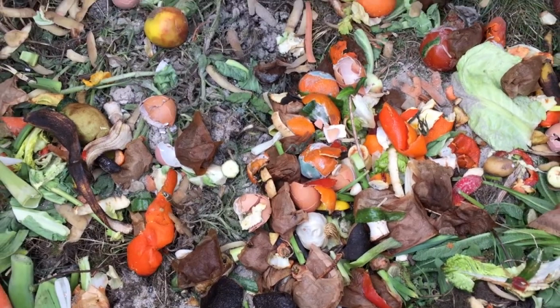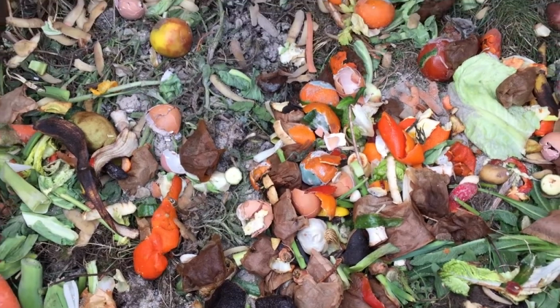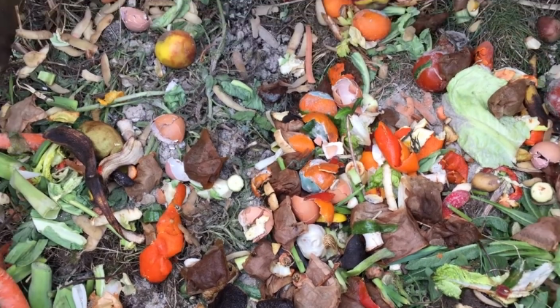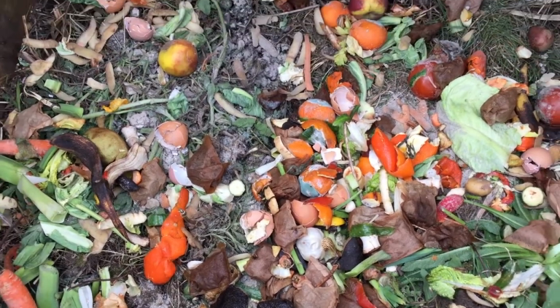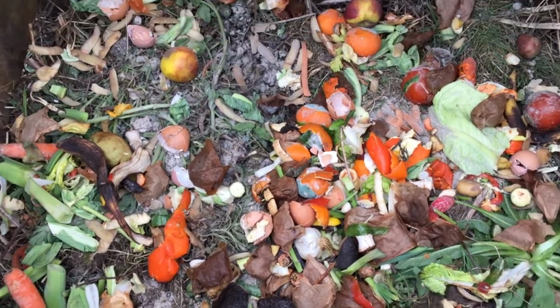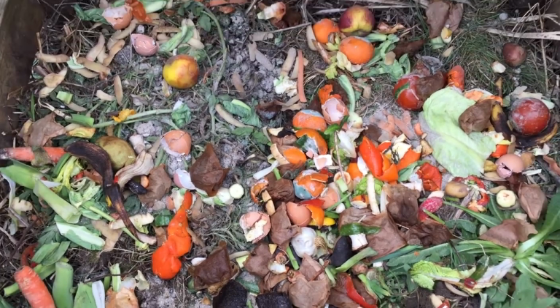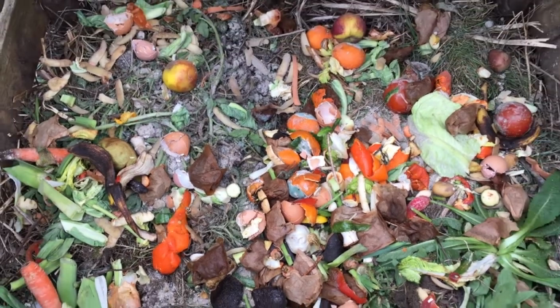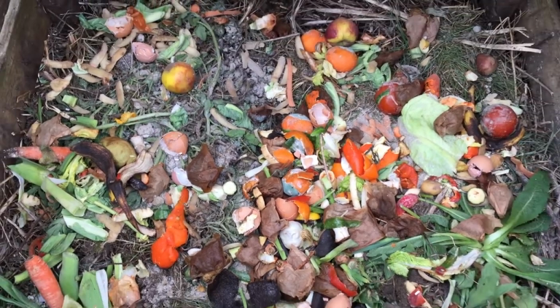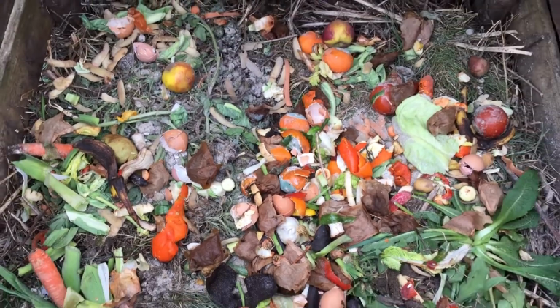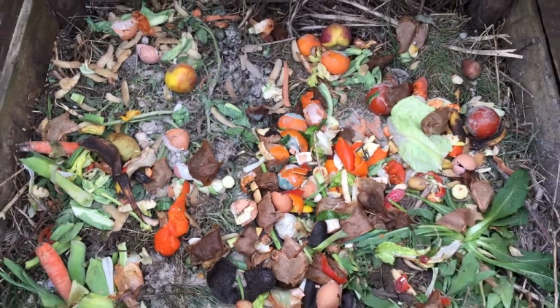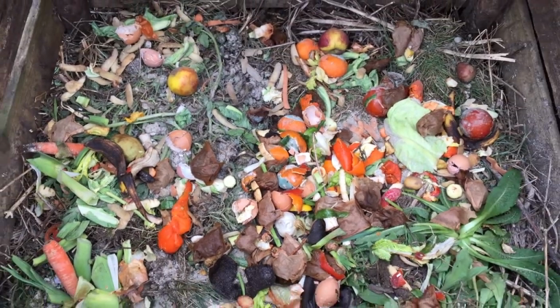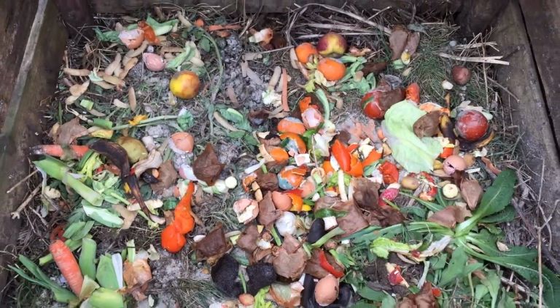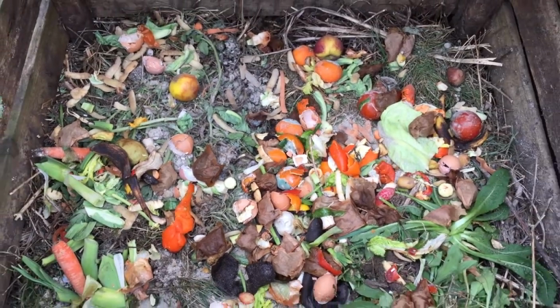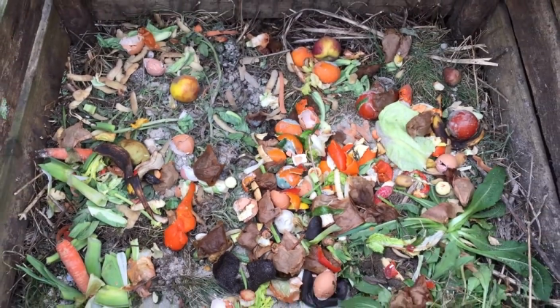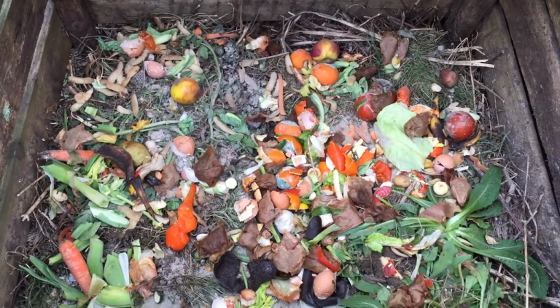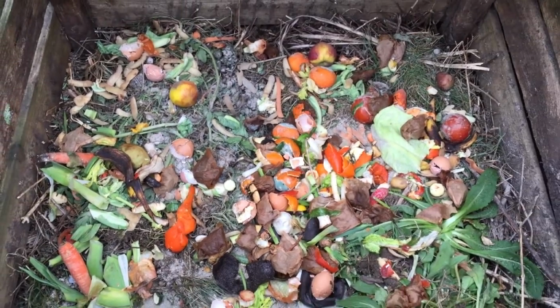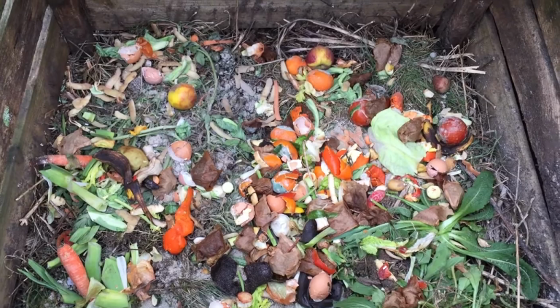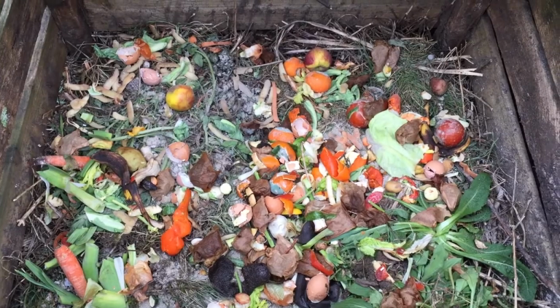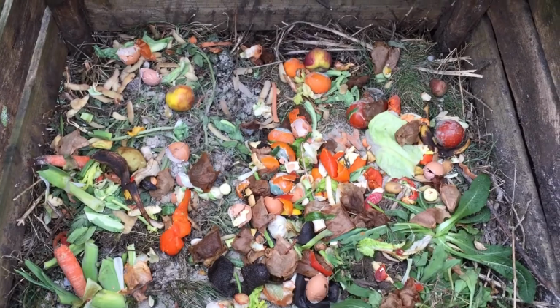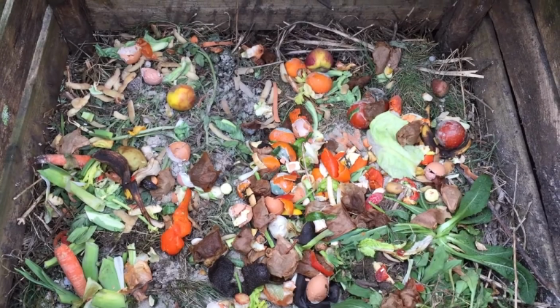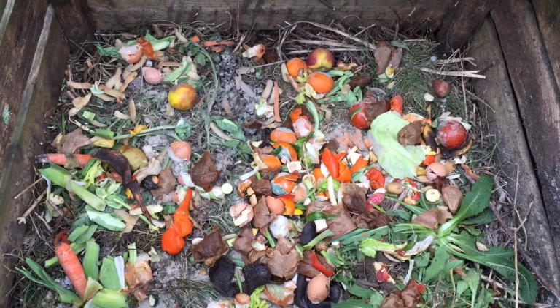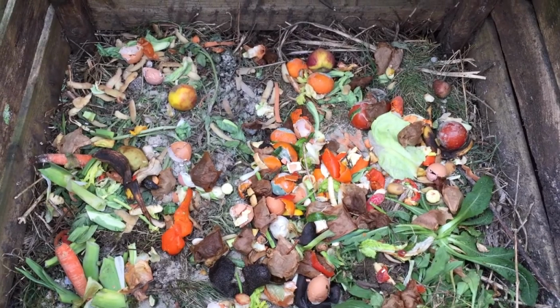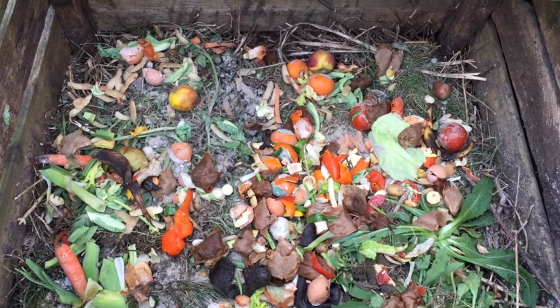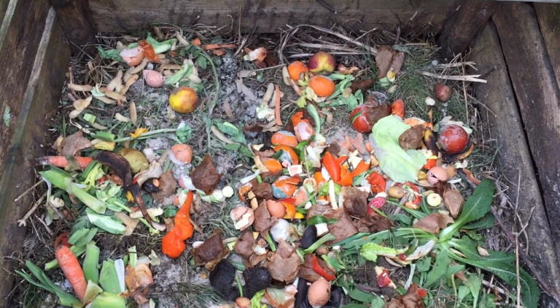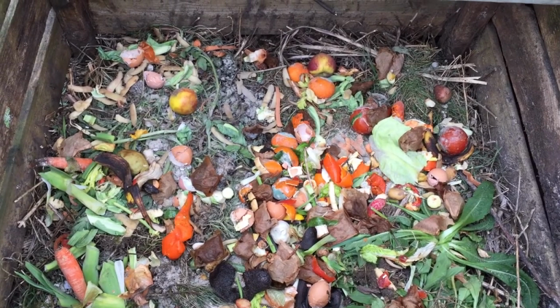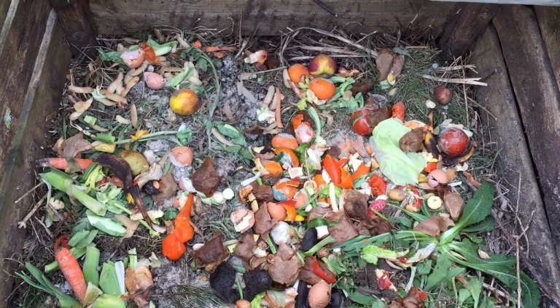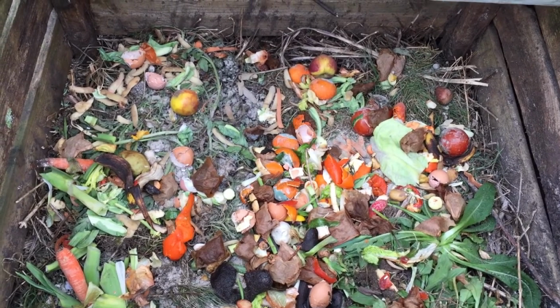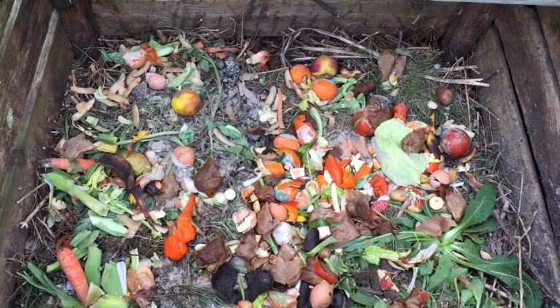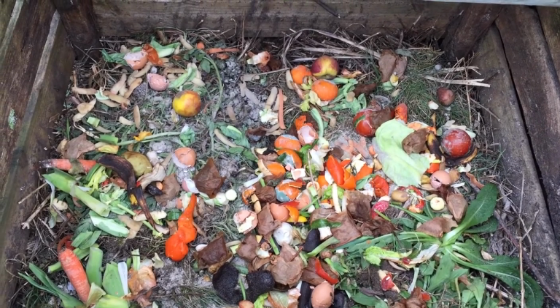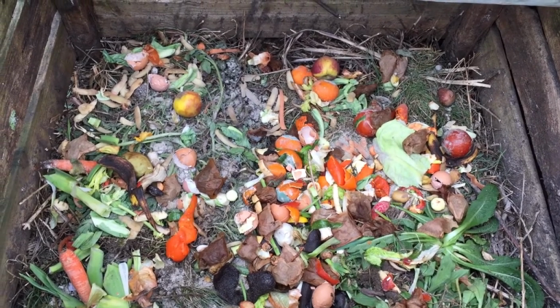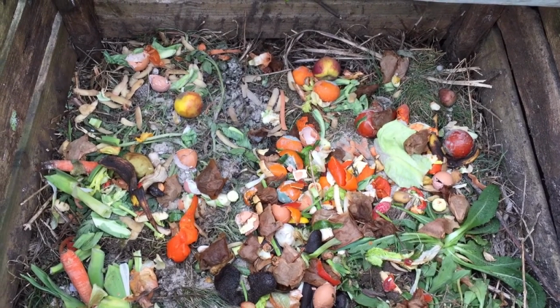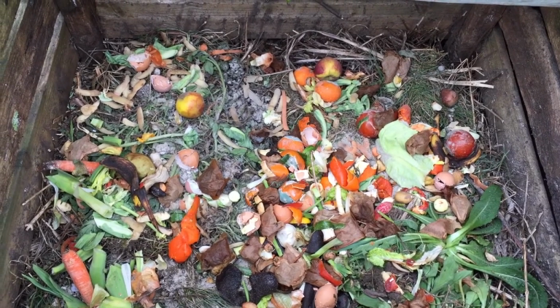Next week we'll show you how kitchen waste can become black gold for soil if you make your own compost.